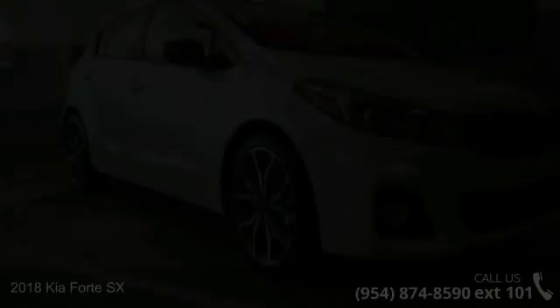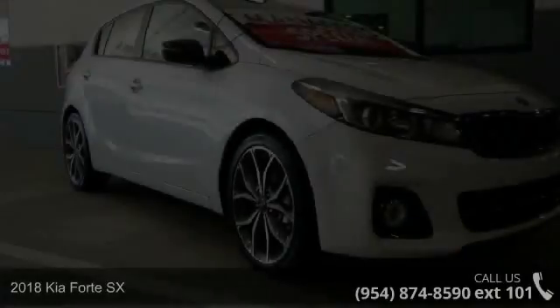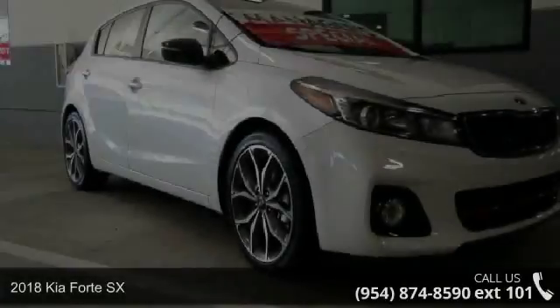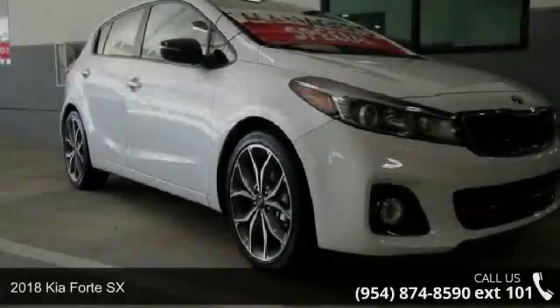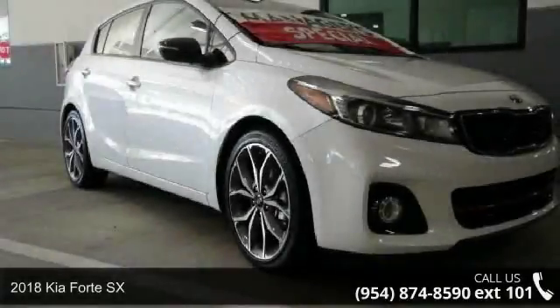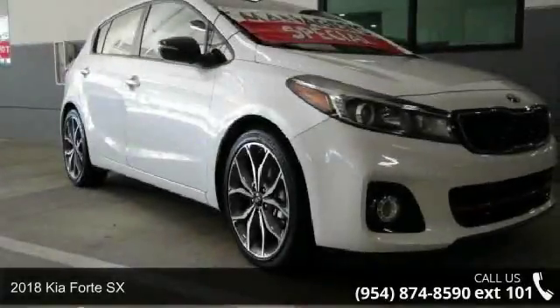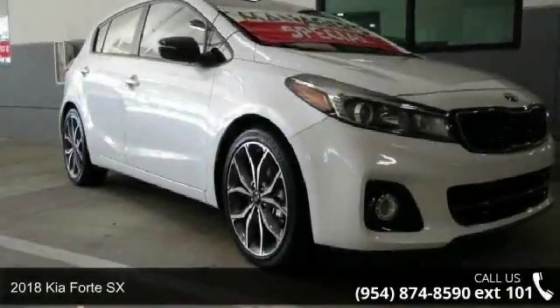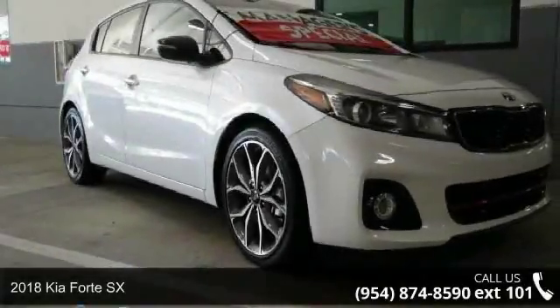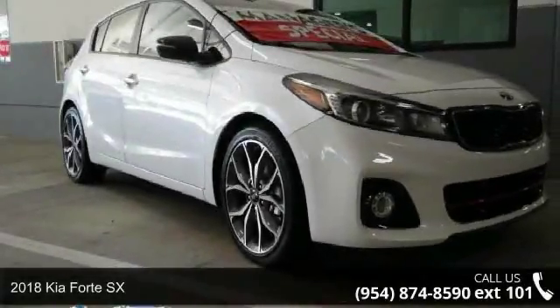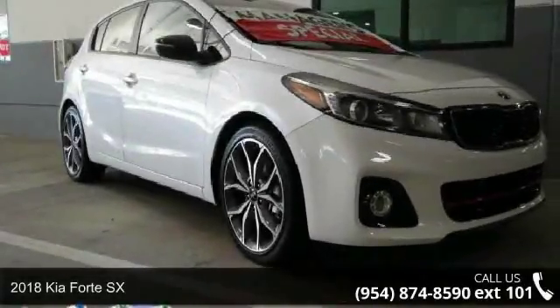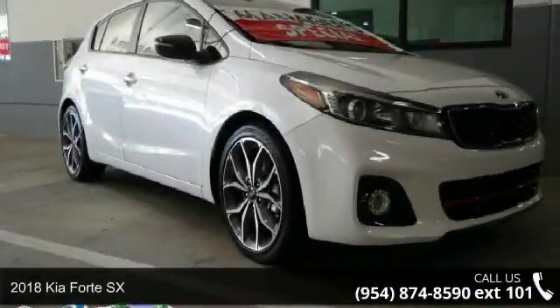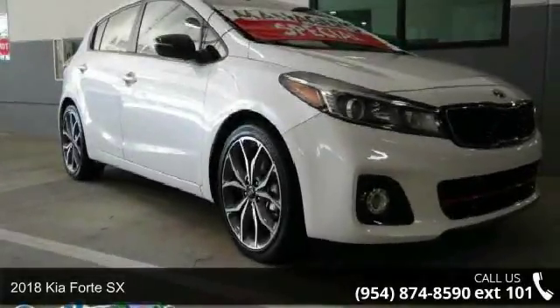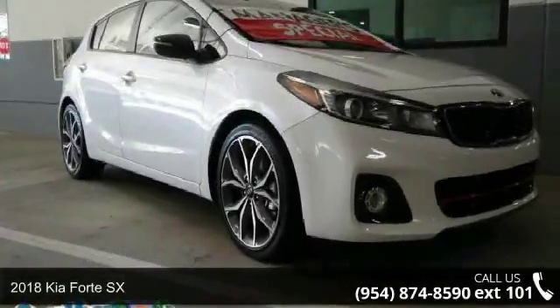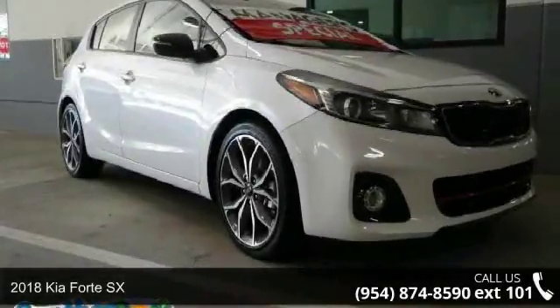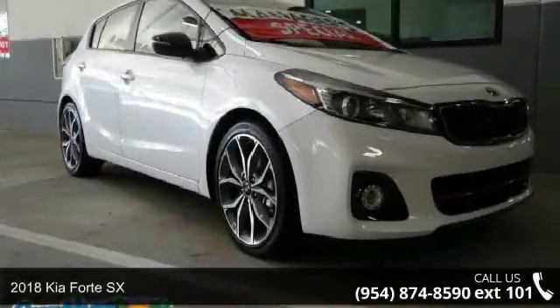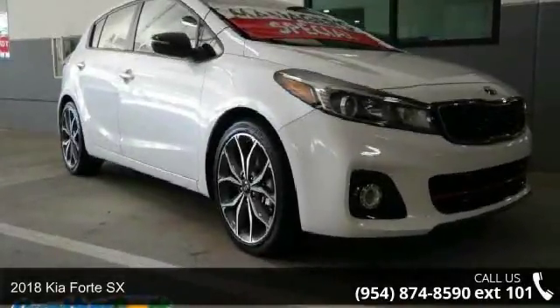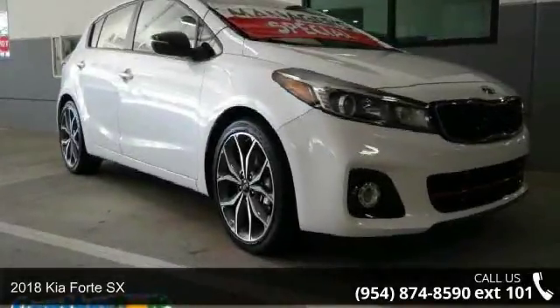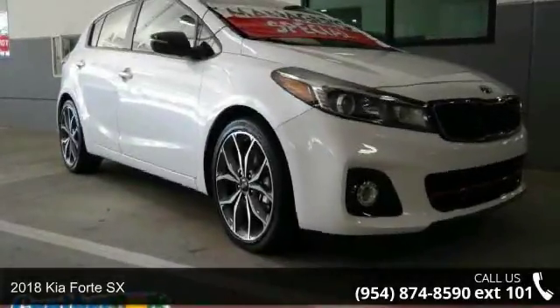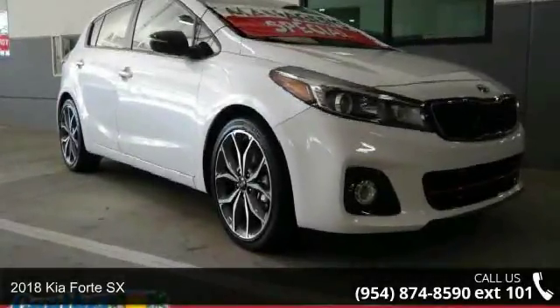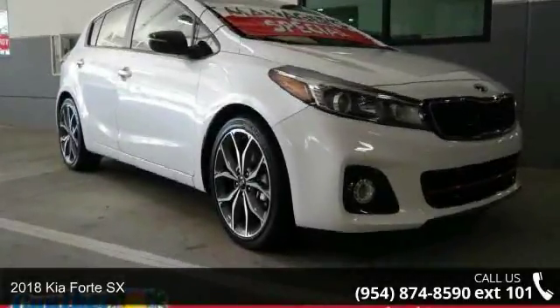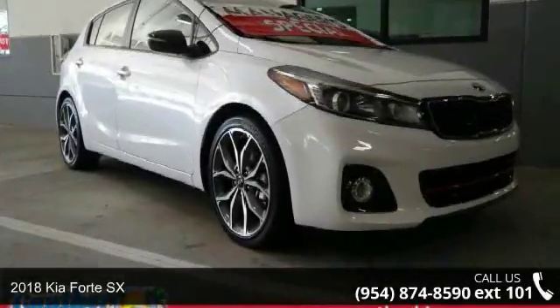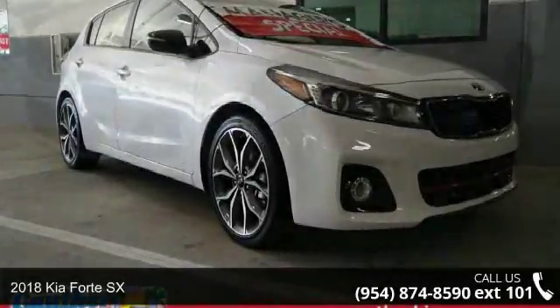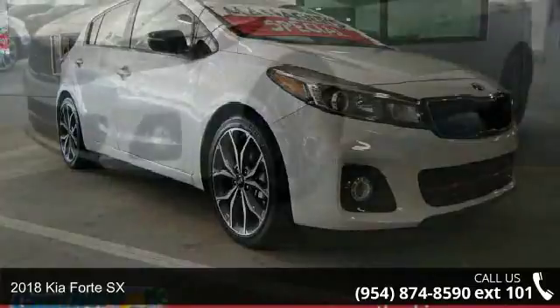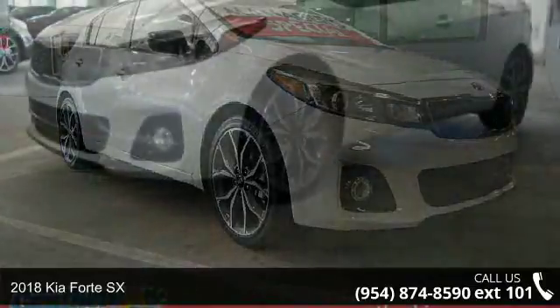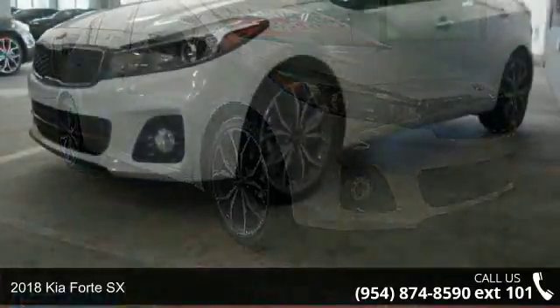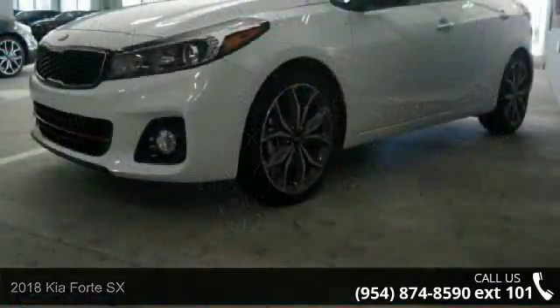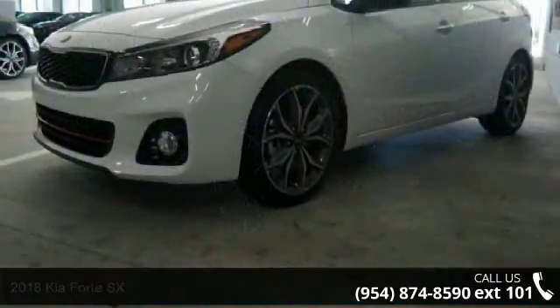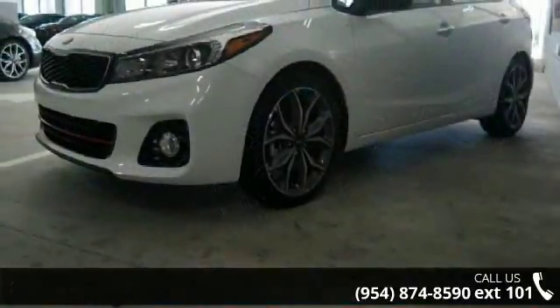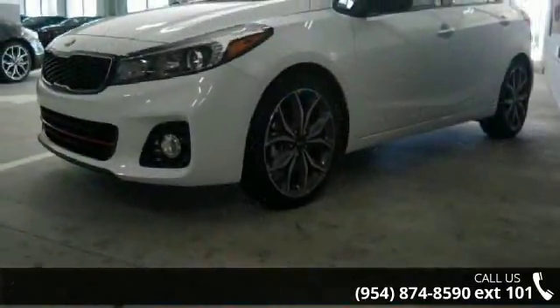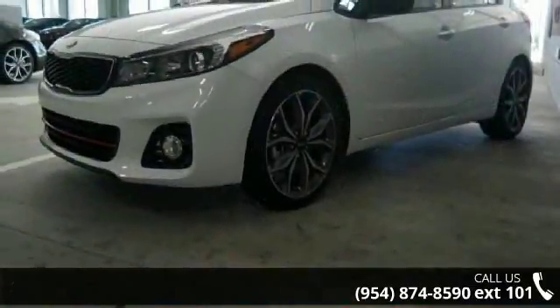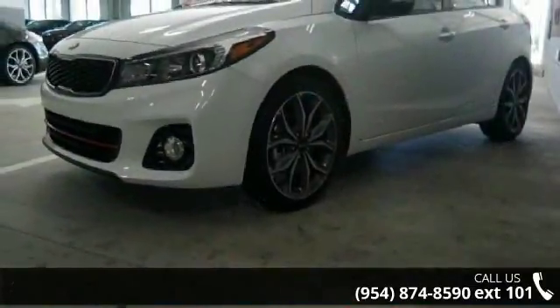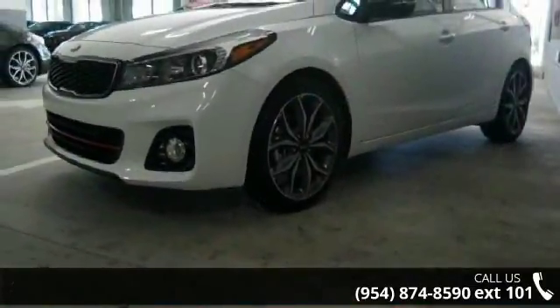Presenting the 2018 Kia Forte SX. If you are looking for a first-rate auto, this one could be yours today.